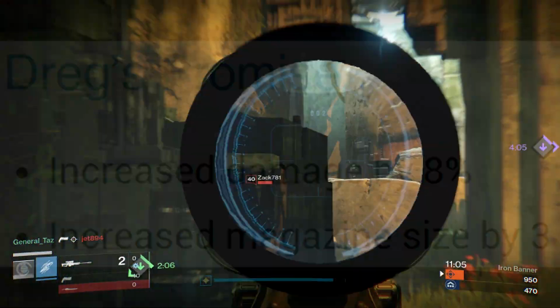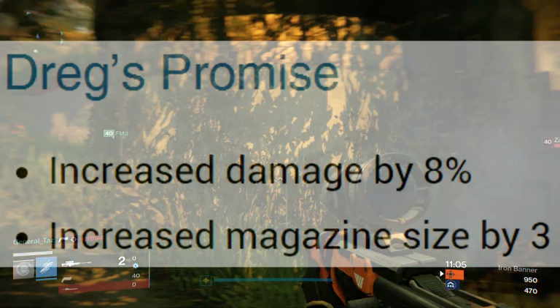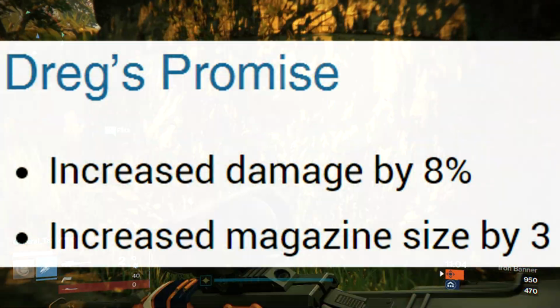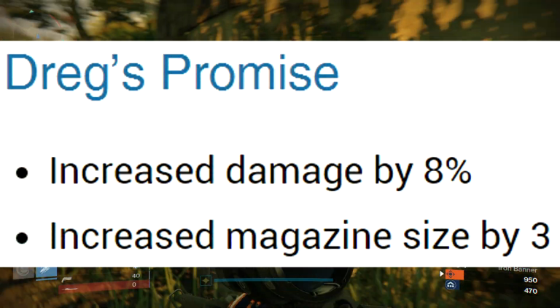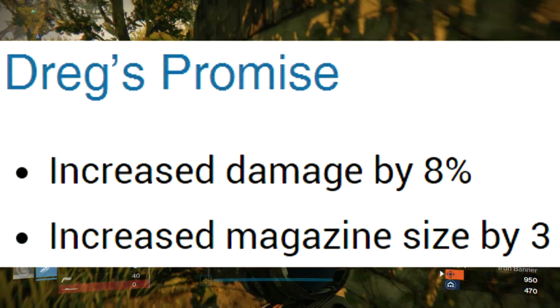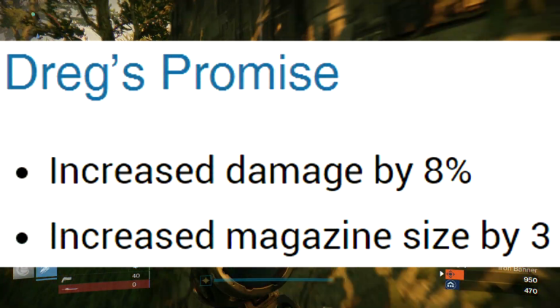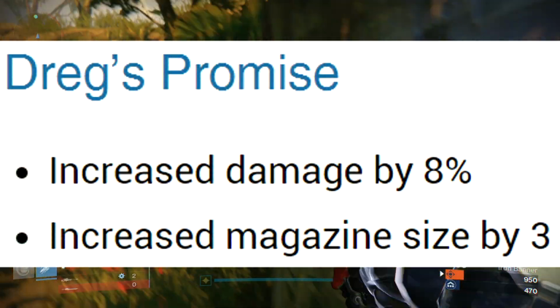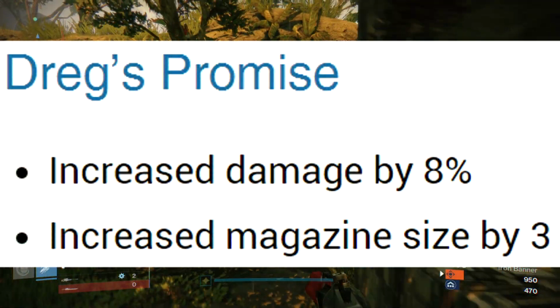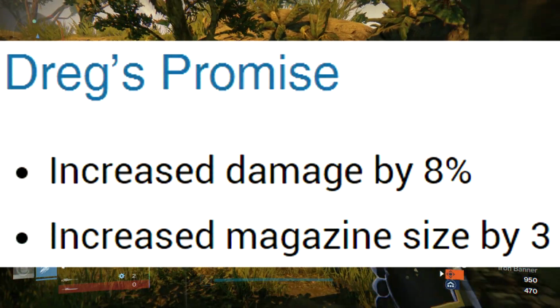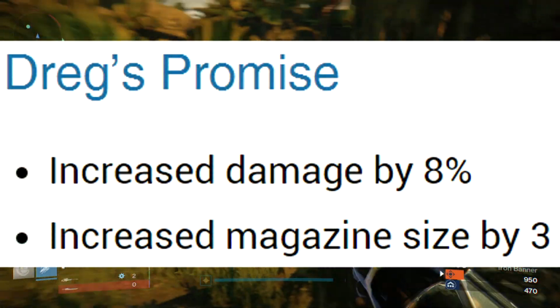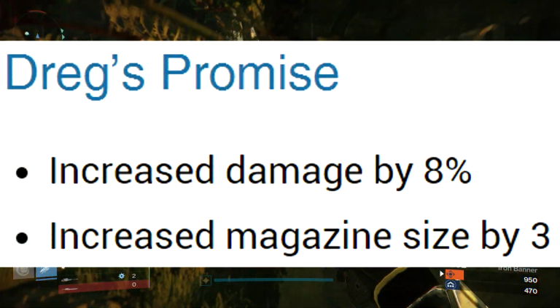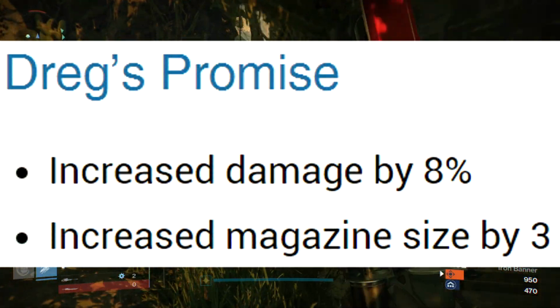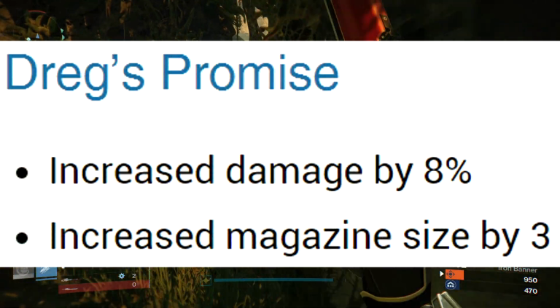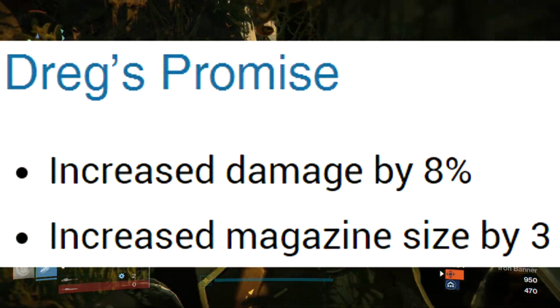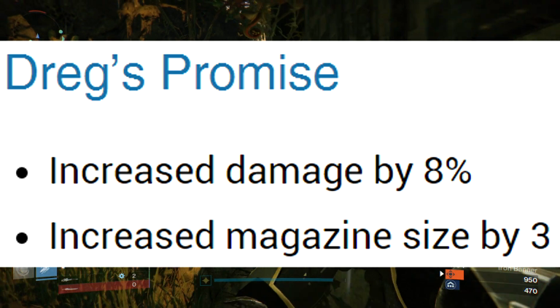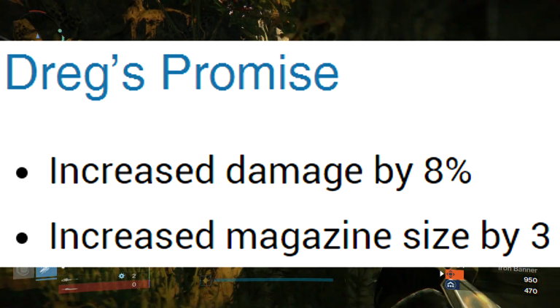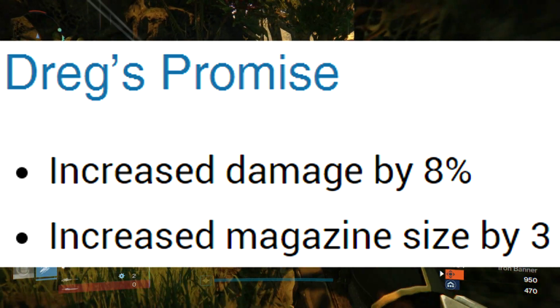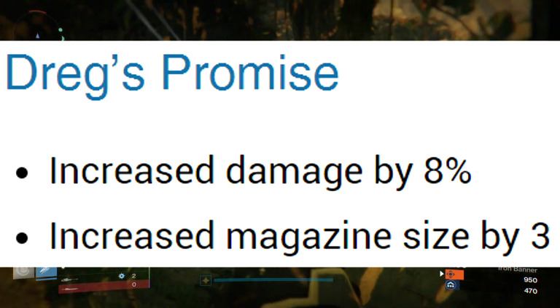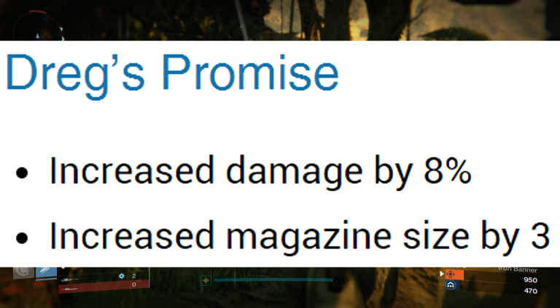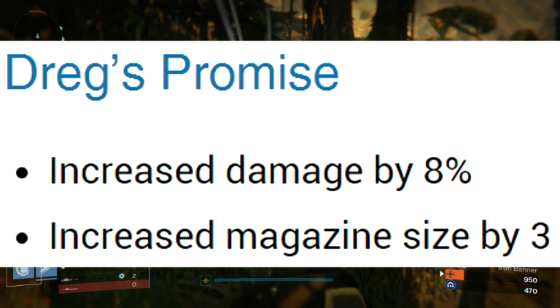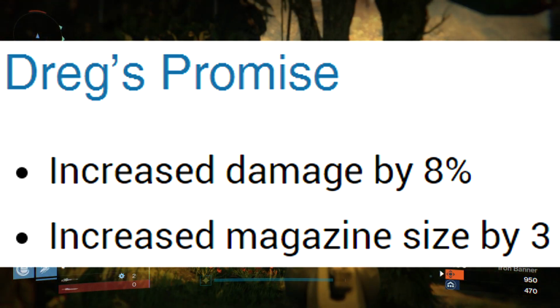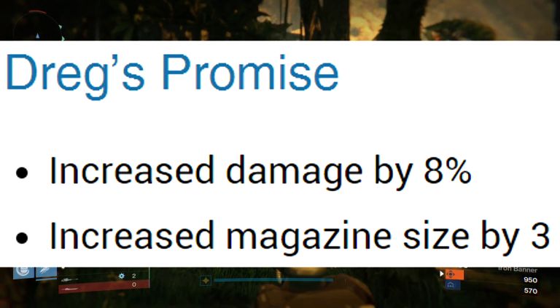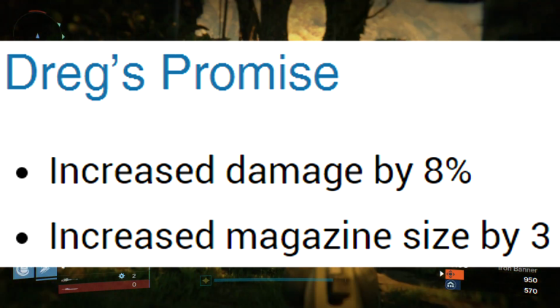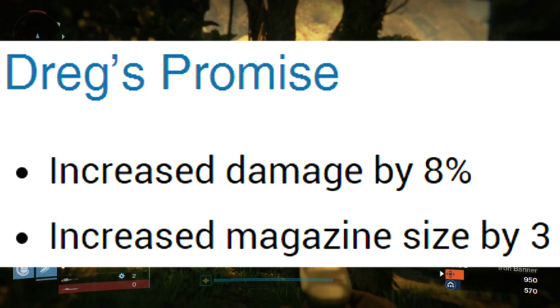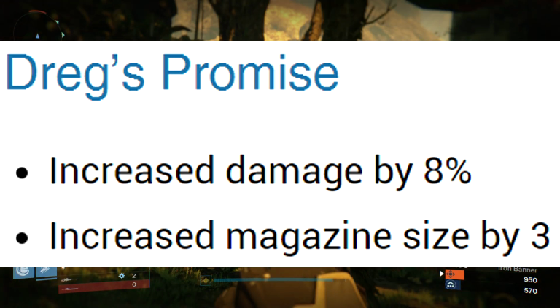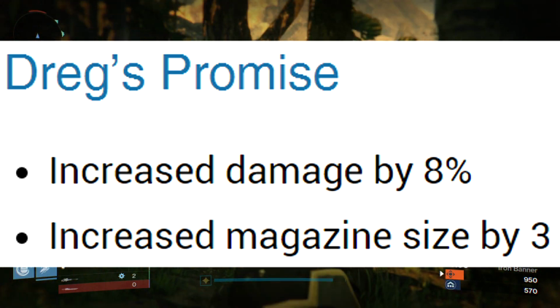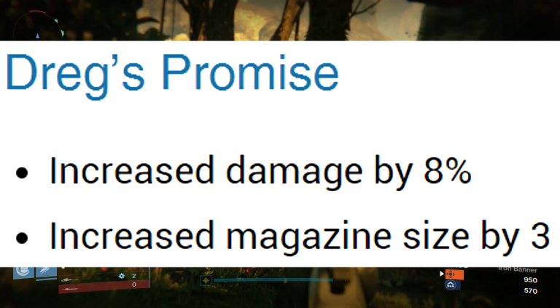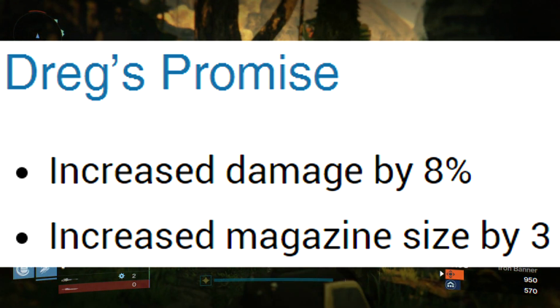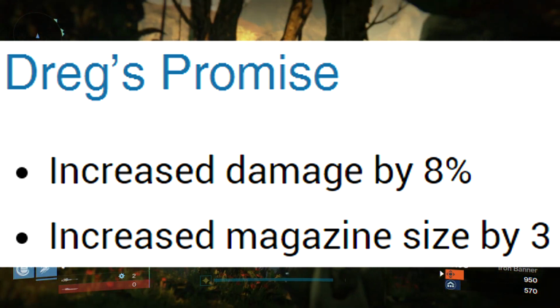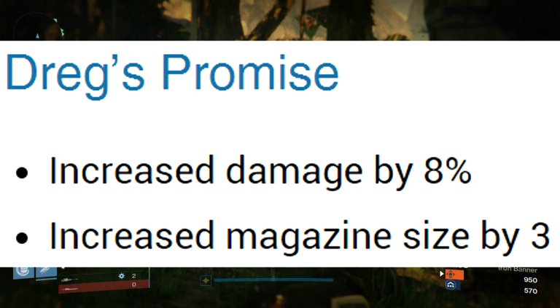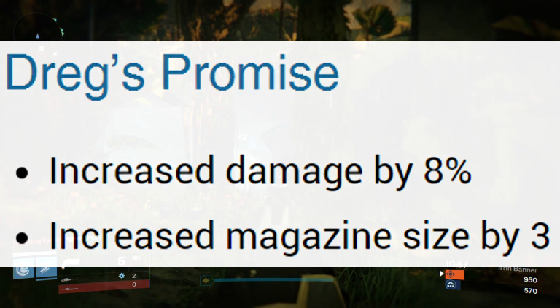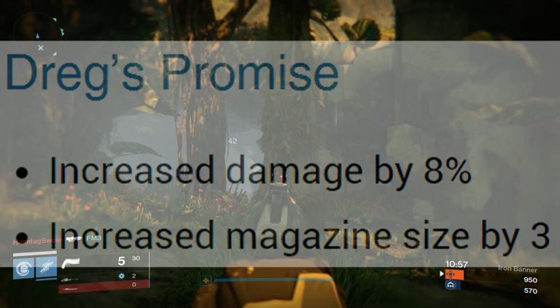Drake's Promise is getting a wee buff — the damage is being increased by 8% and the magazine size is being increased by 3%.